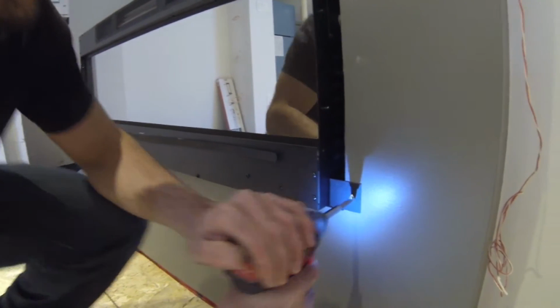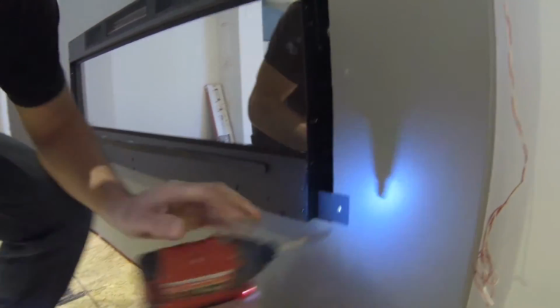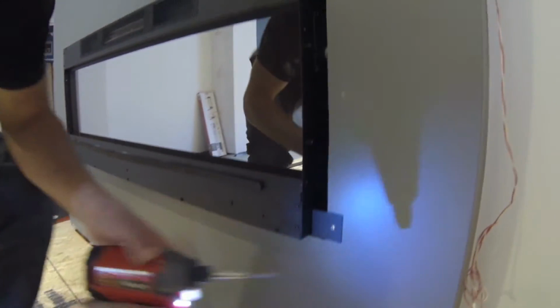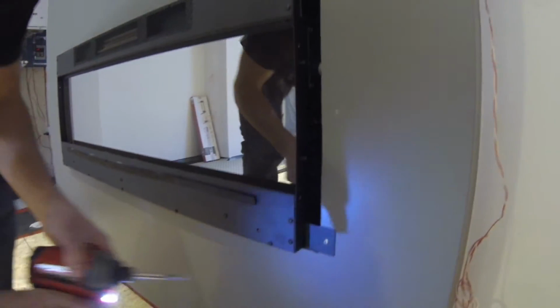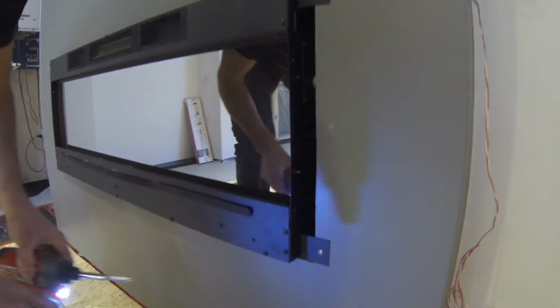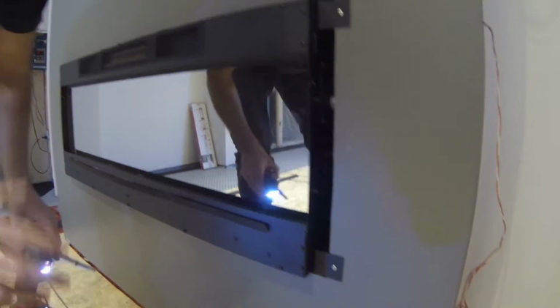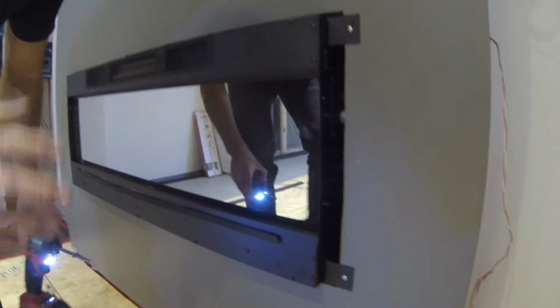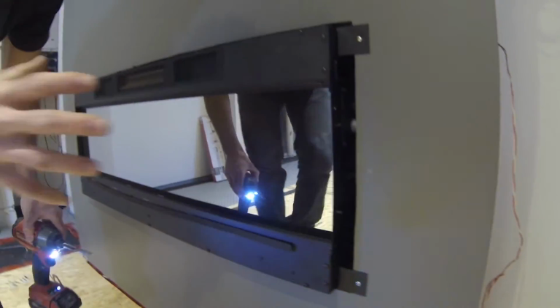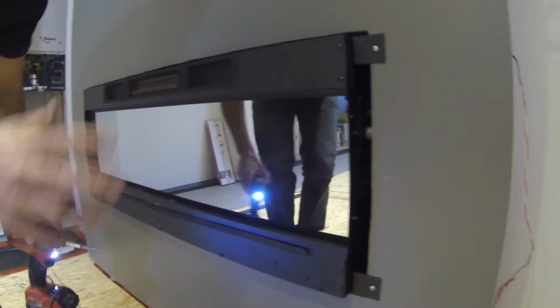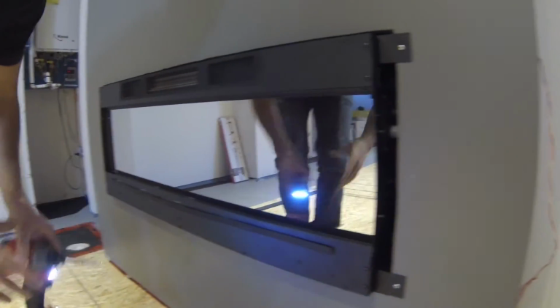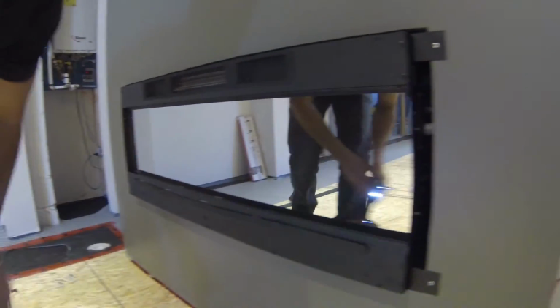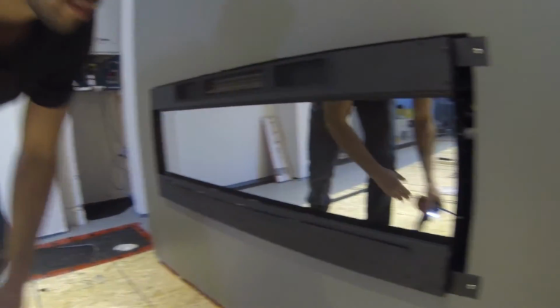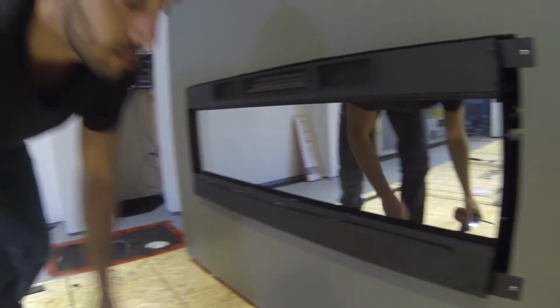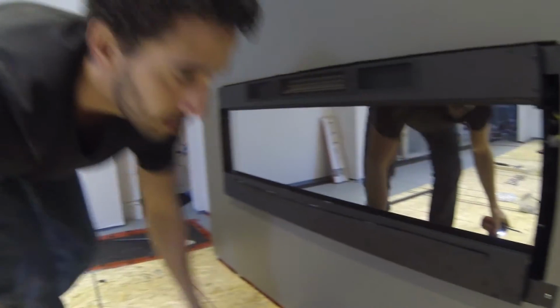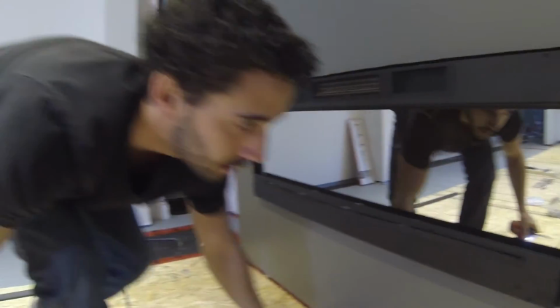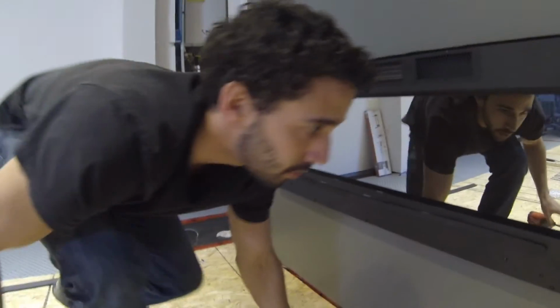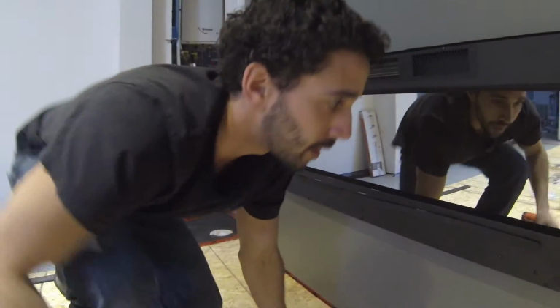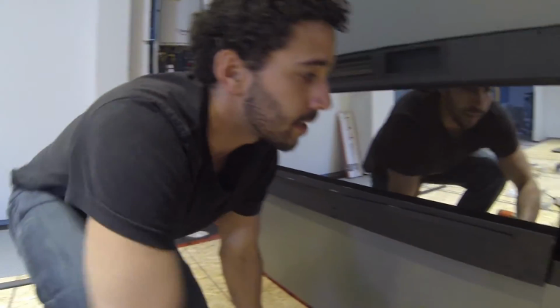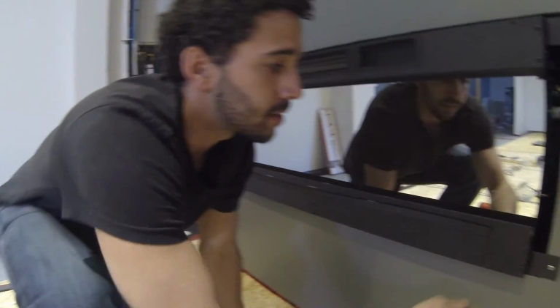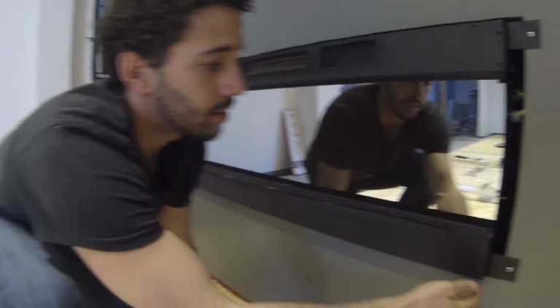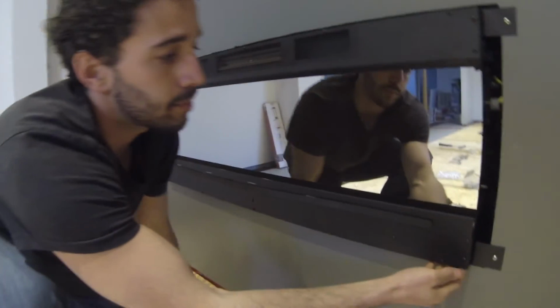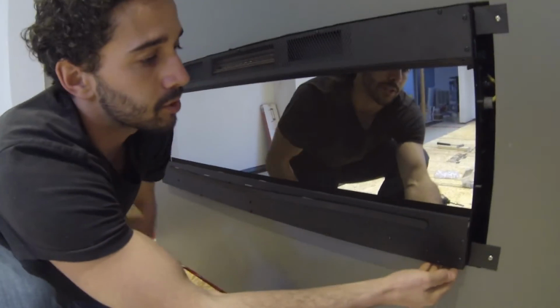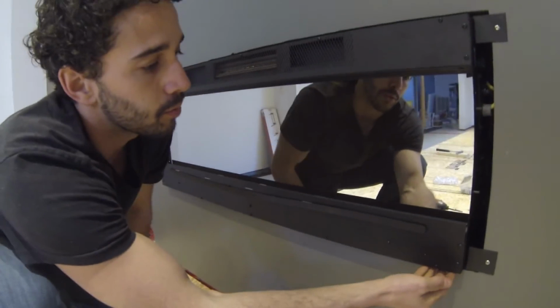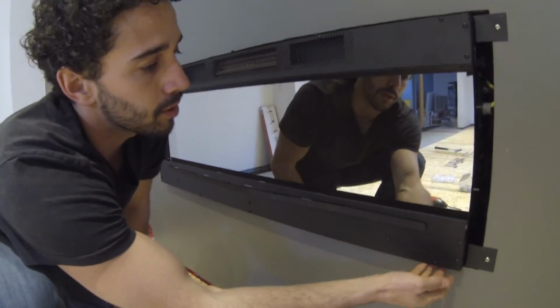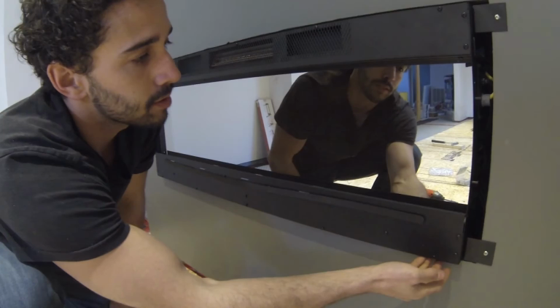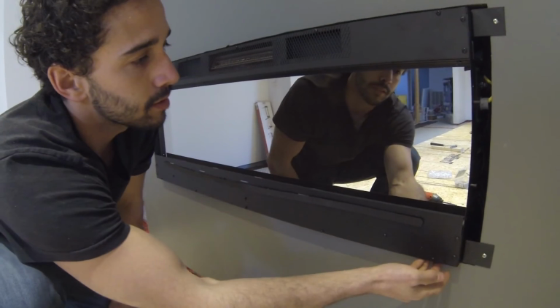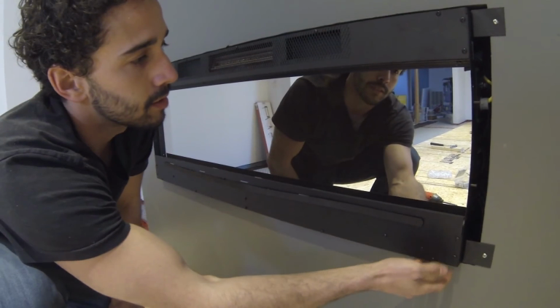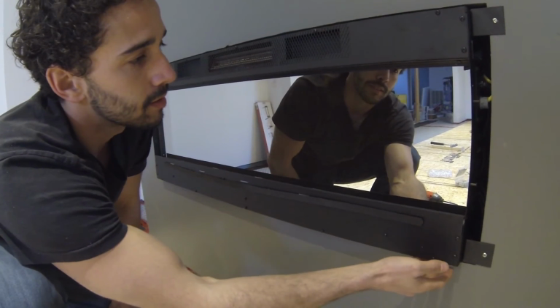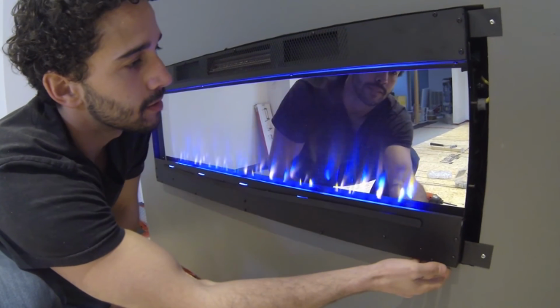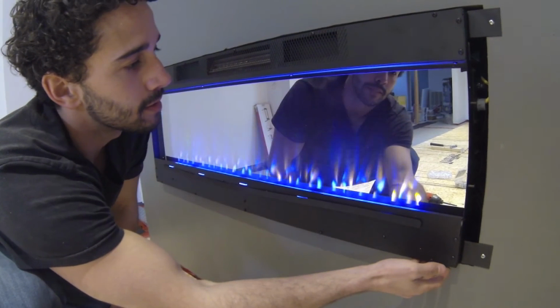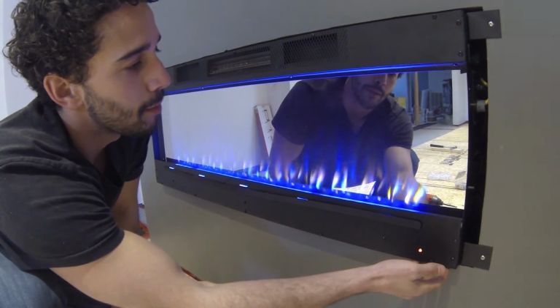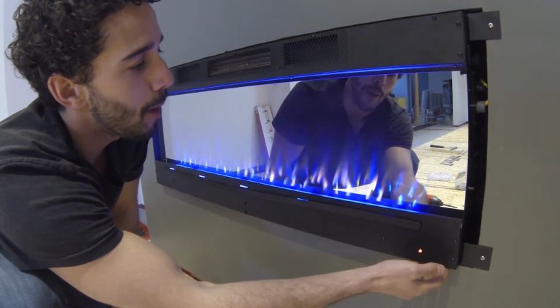Before we put on the glass front, you want to test it and make sure it works.